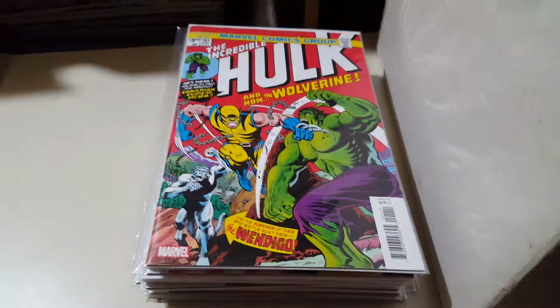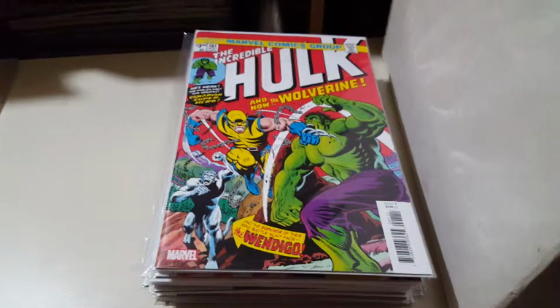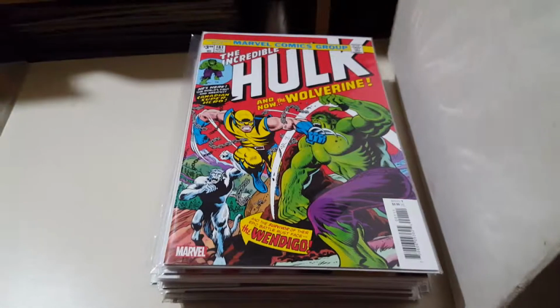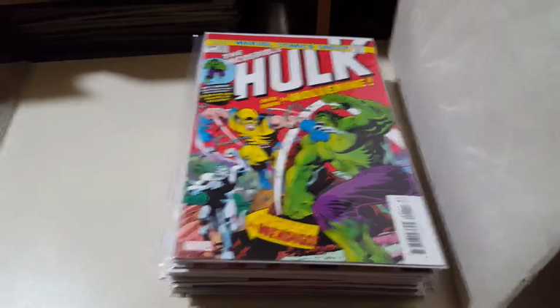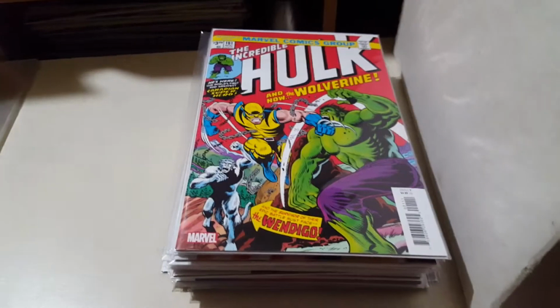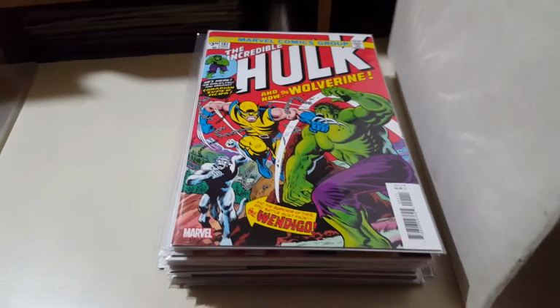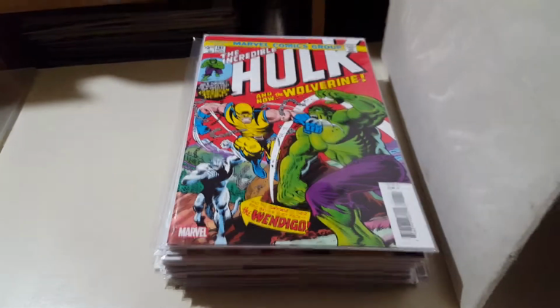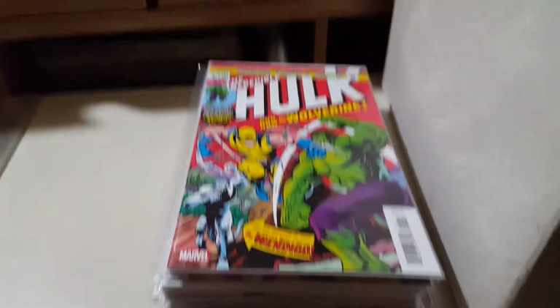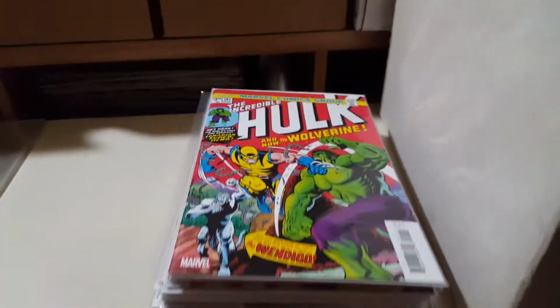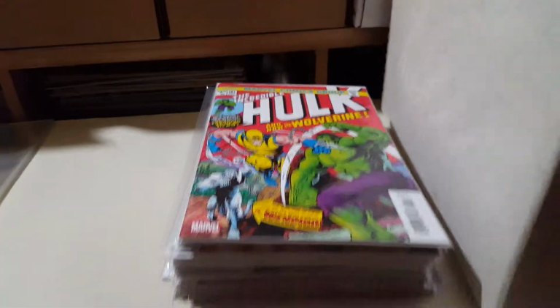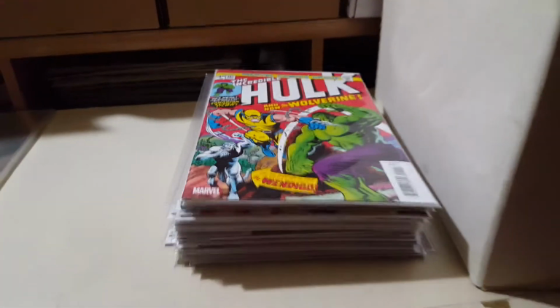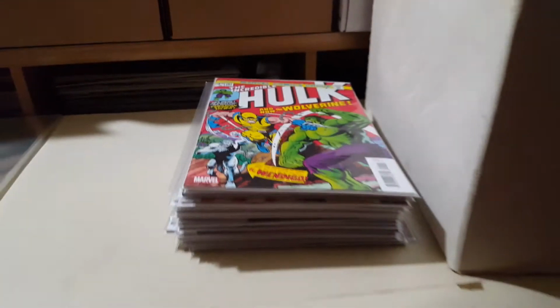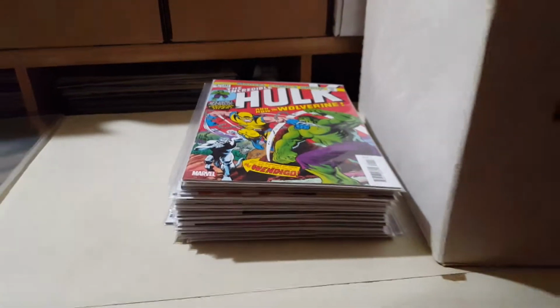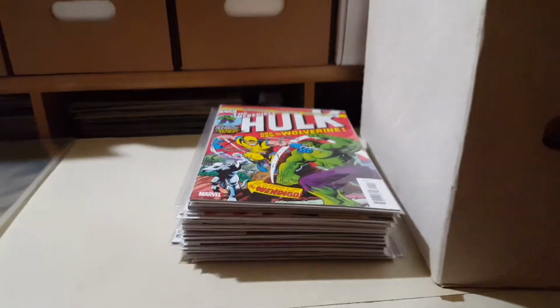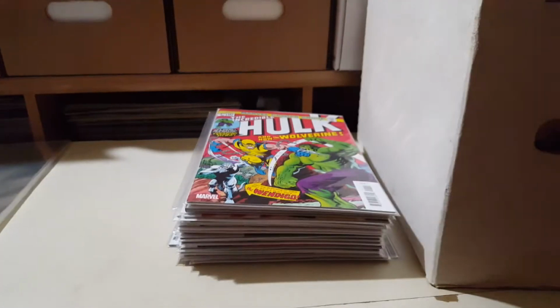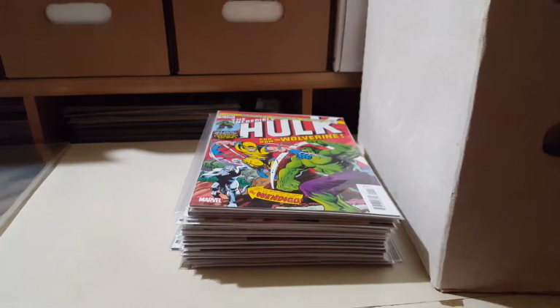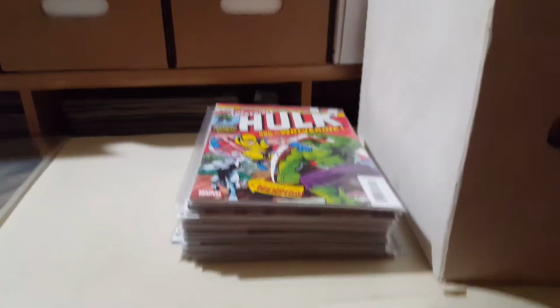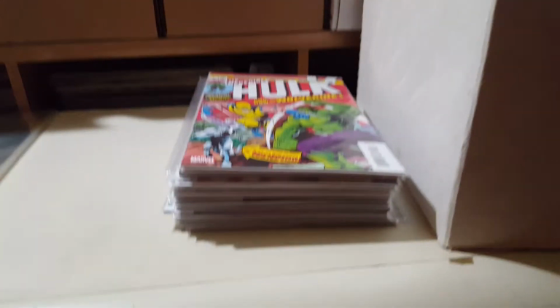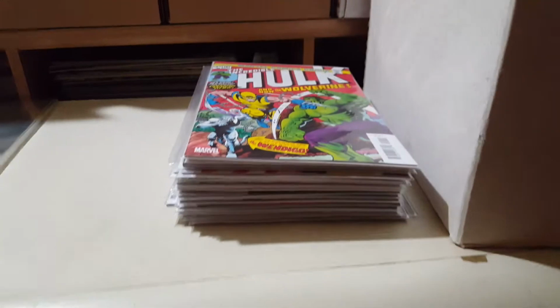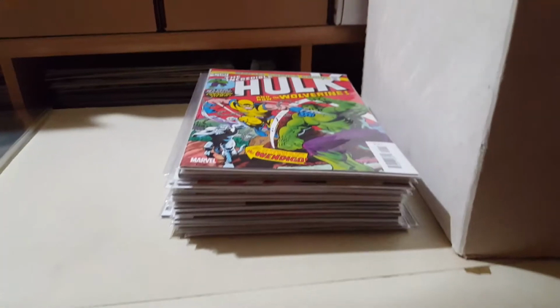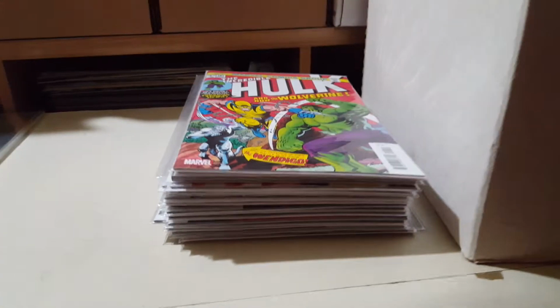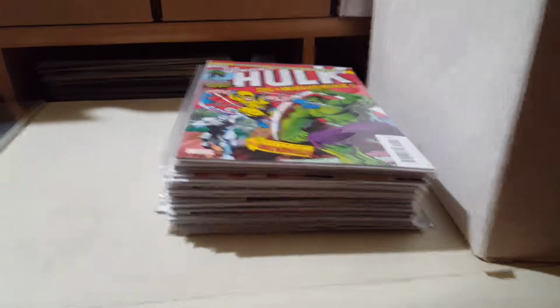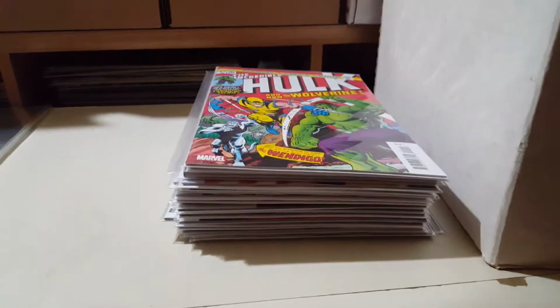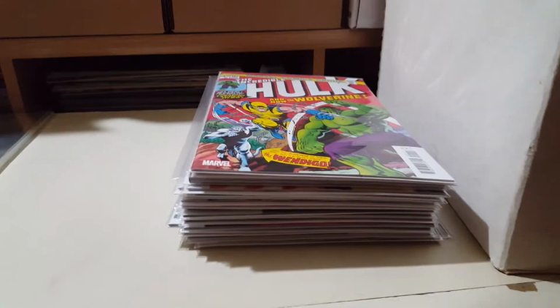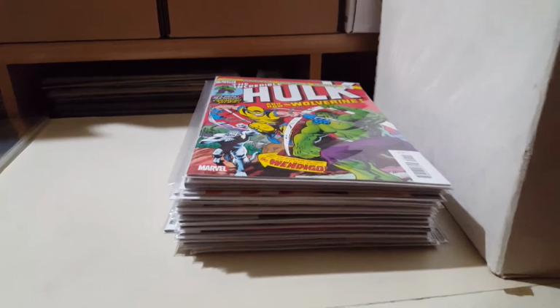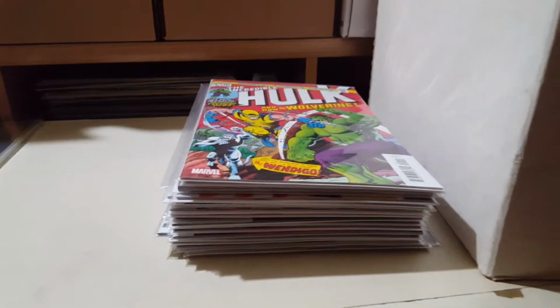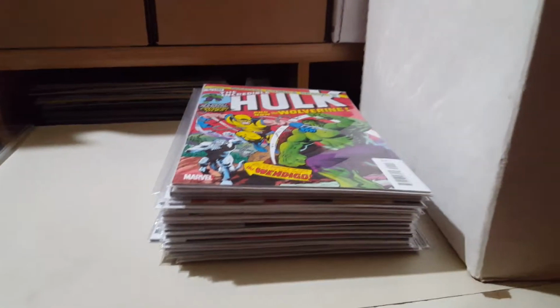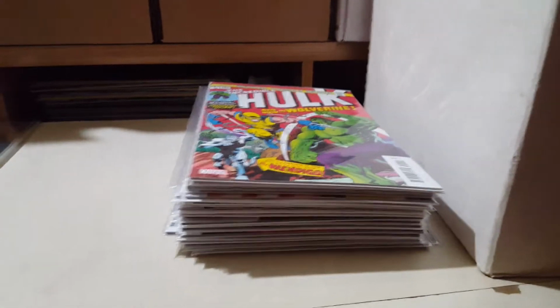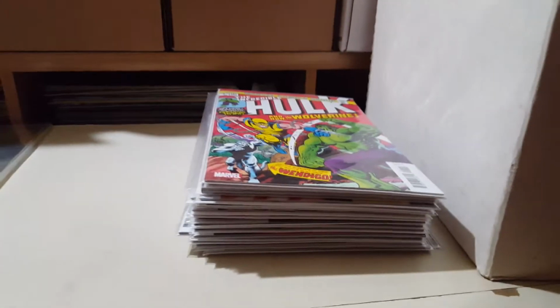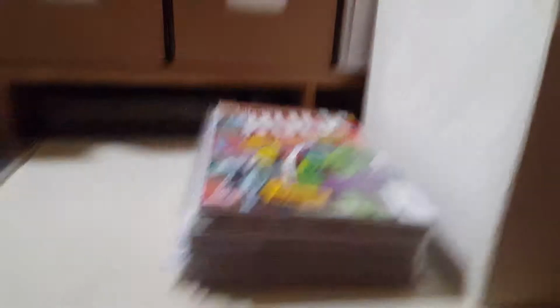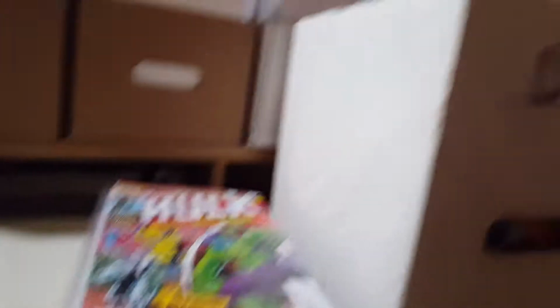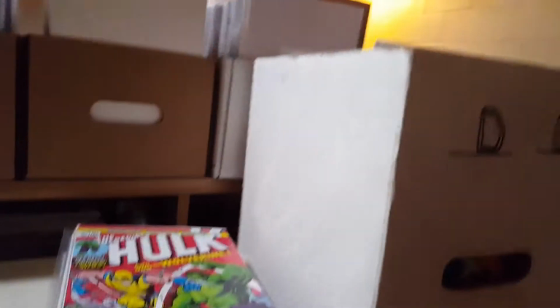Hey friends, what's up? I got a new comic book day haul video for ya.